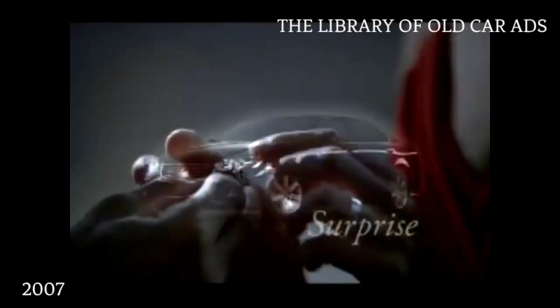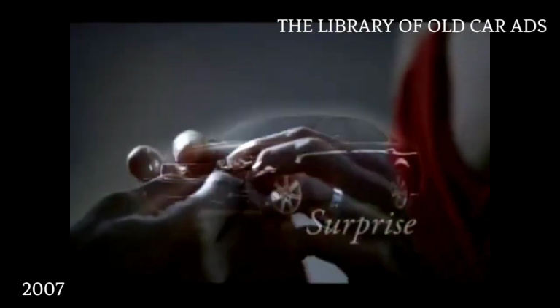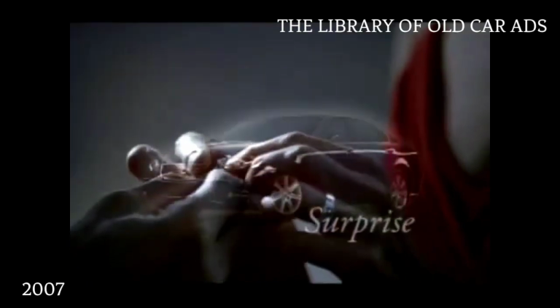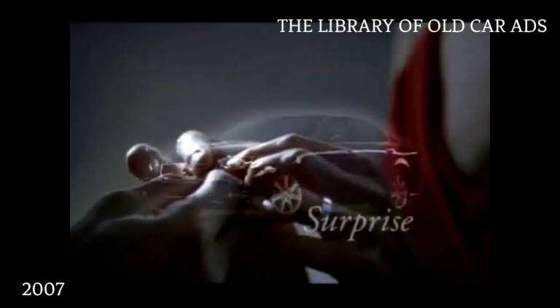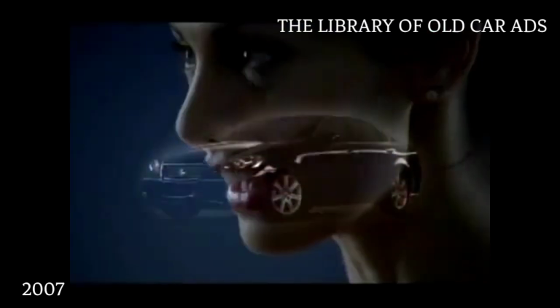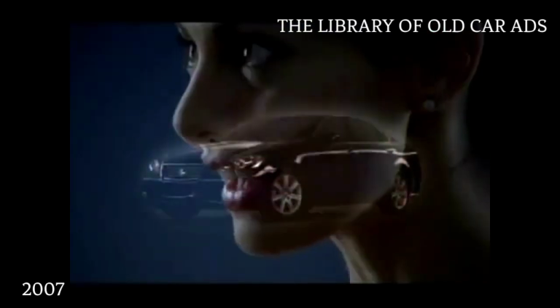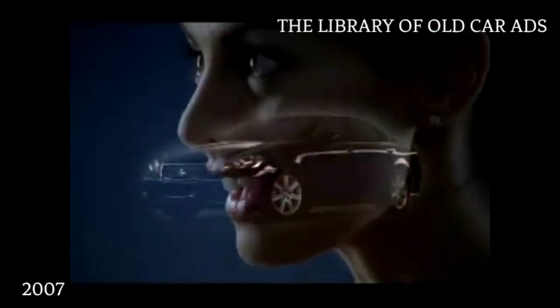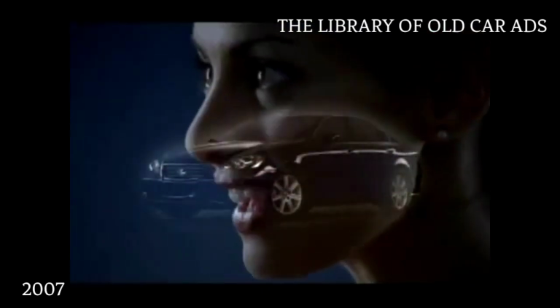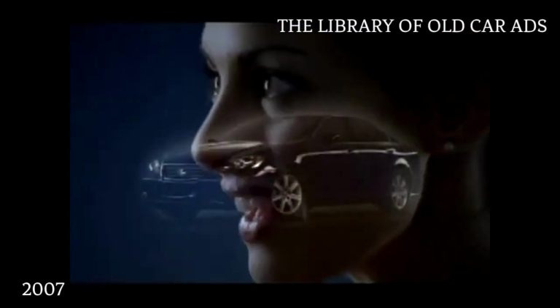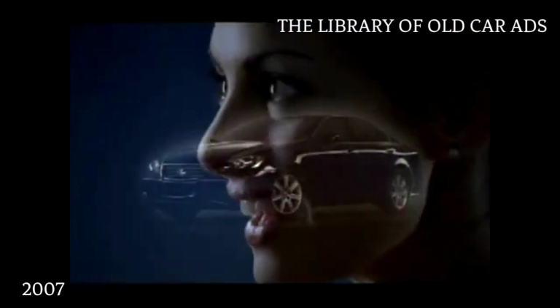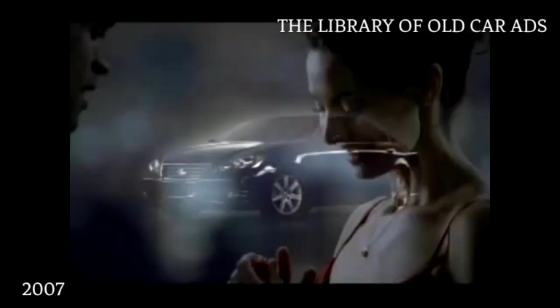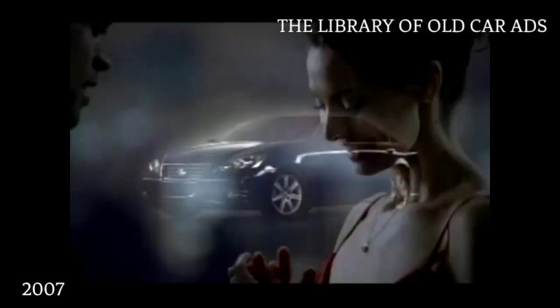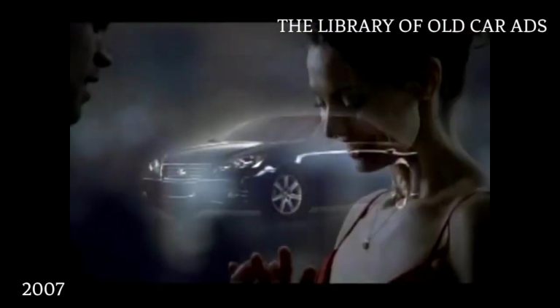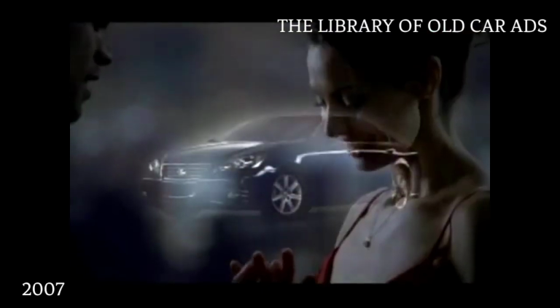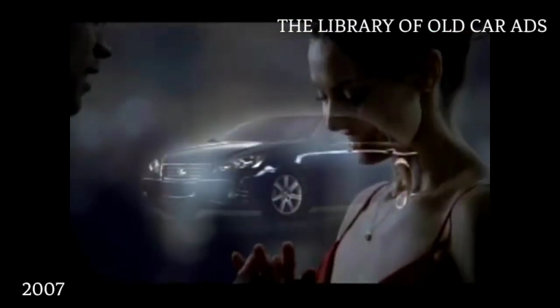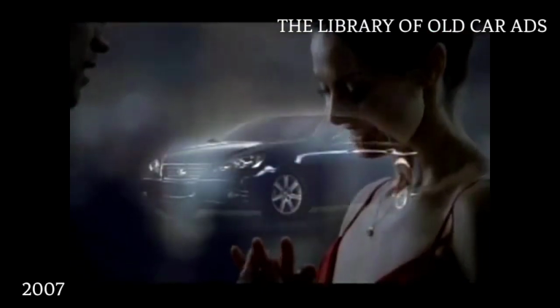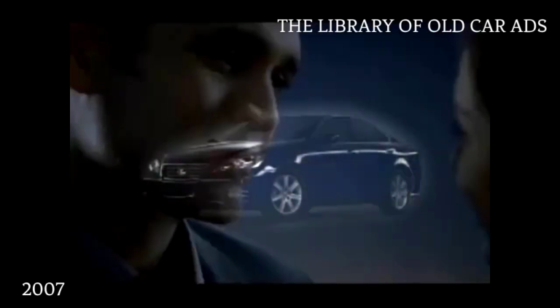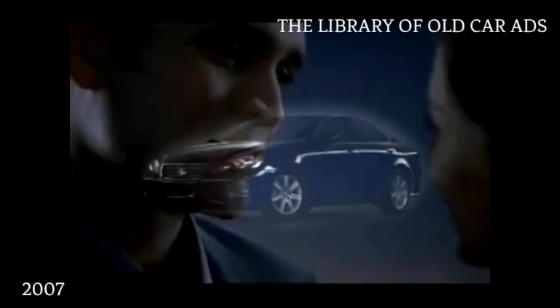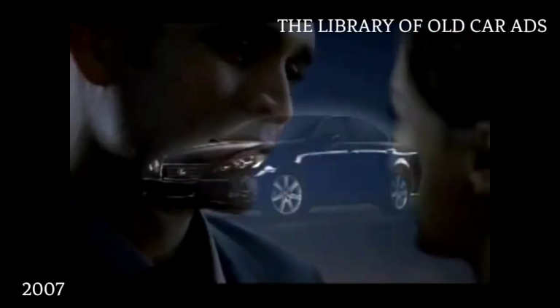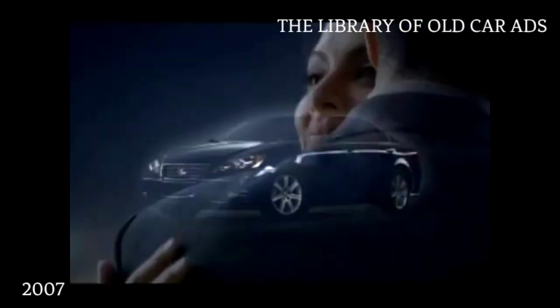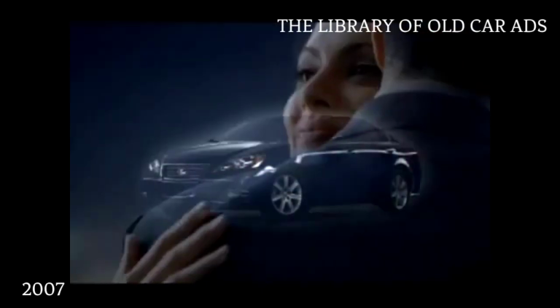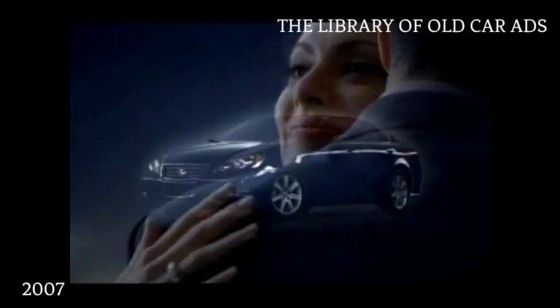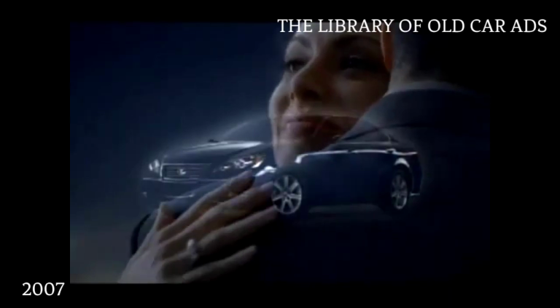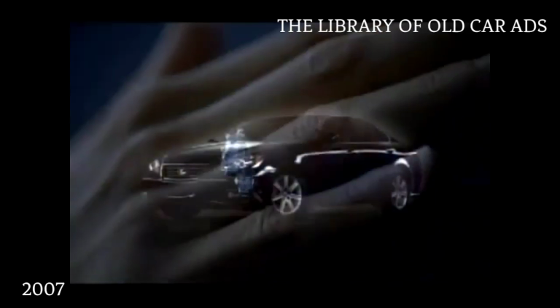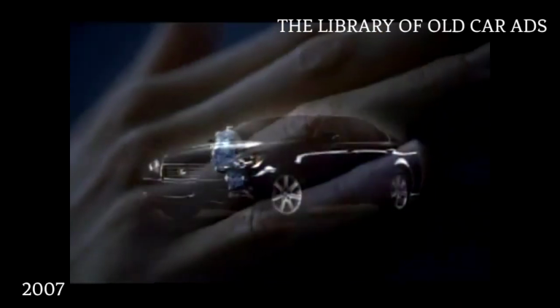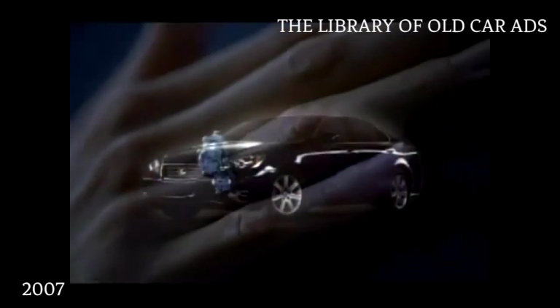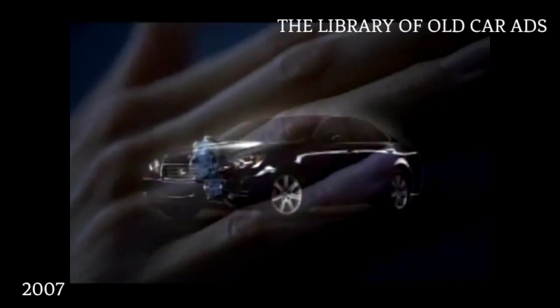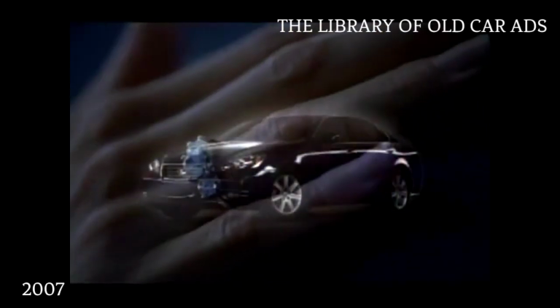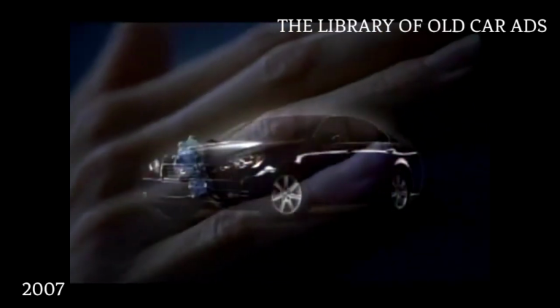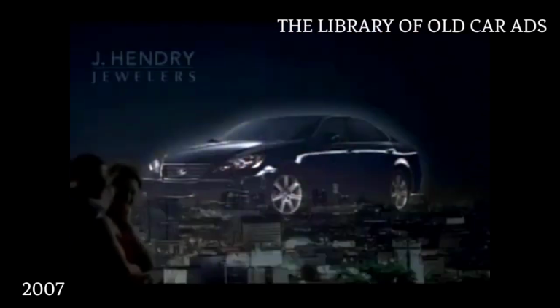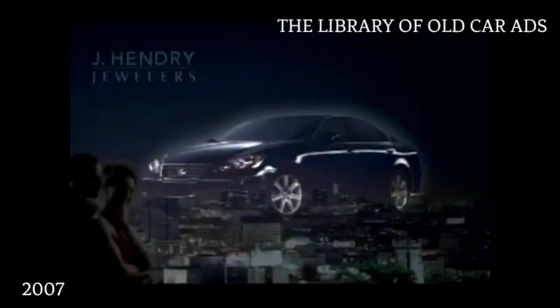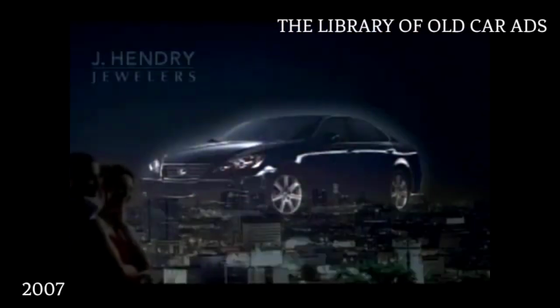And sometimes that feeling lasts a bit longer. The Lexus ES.